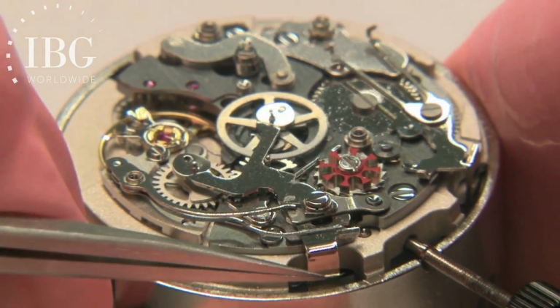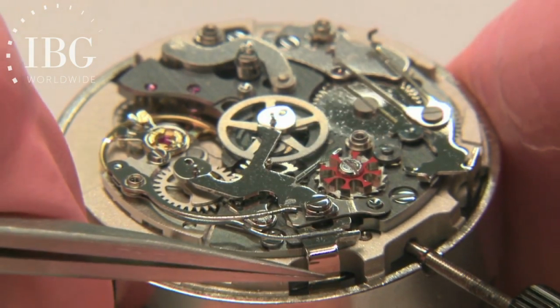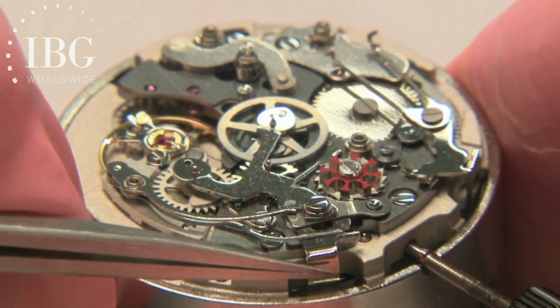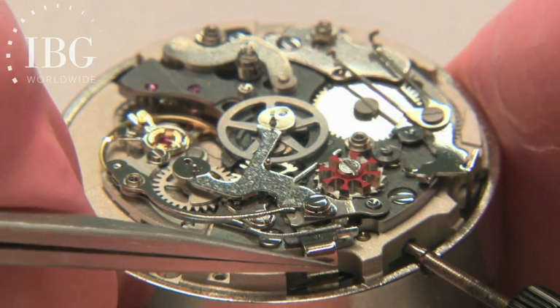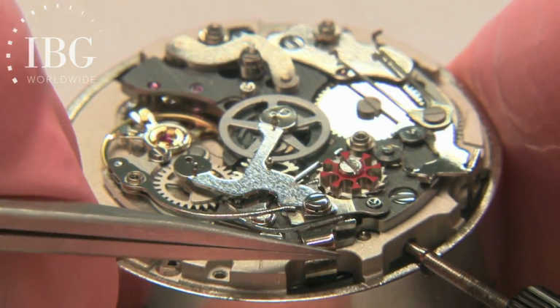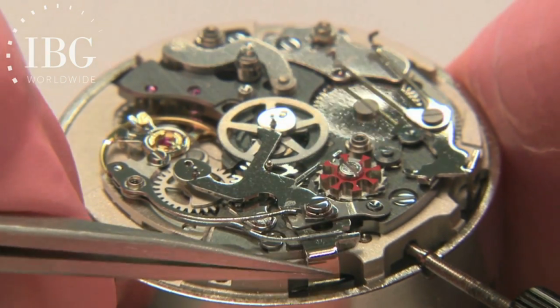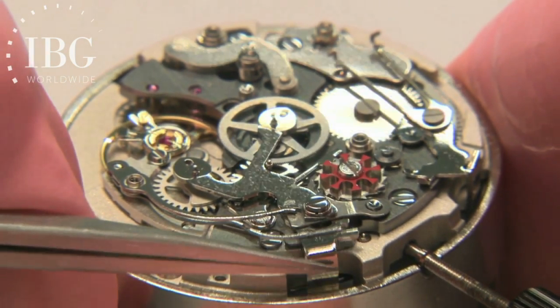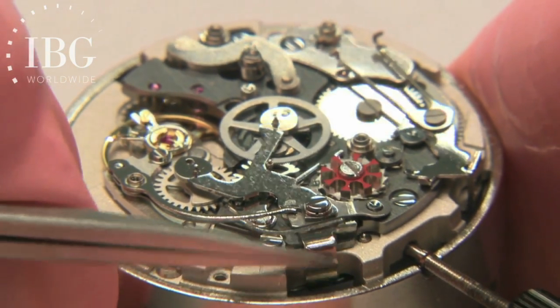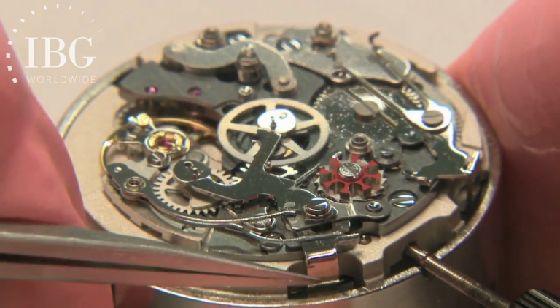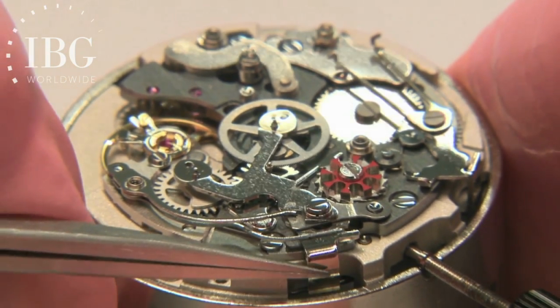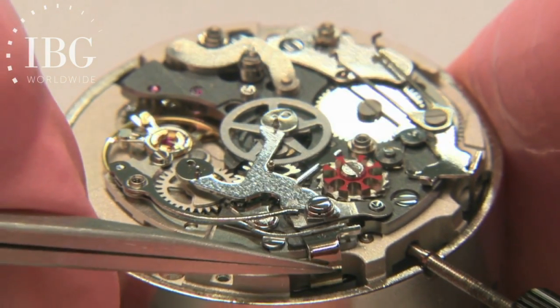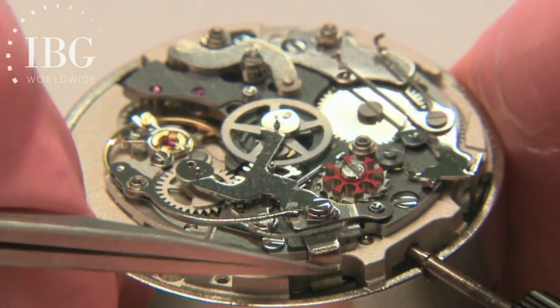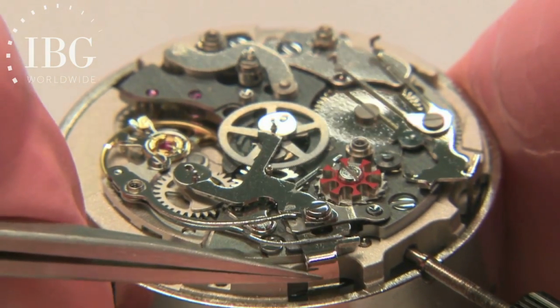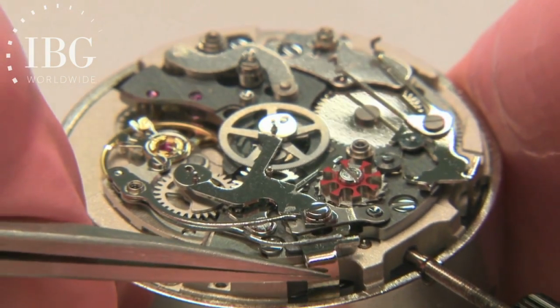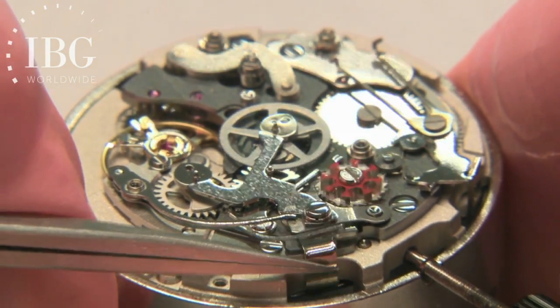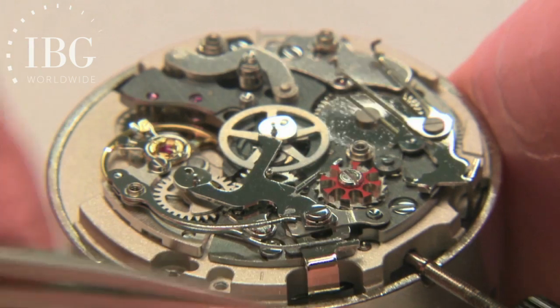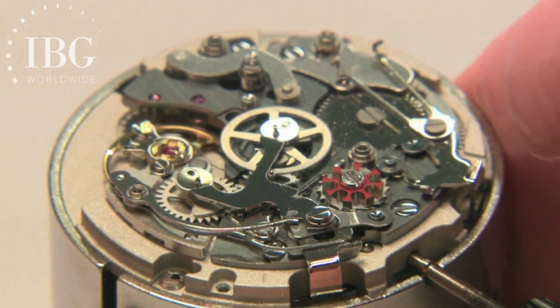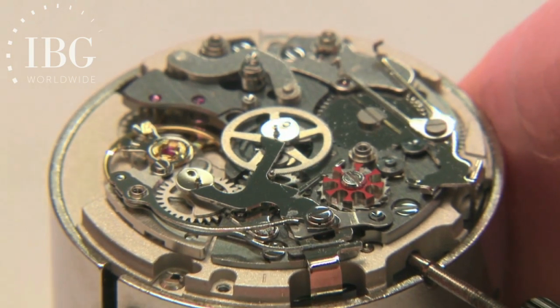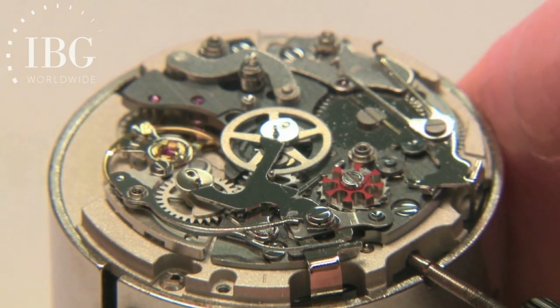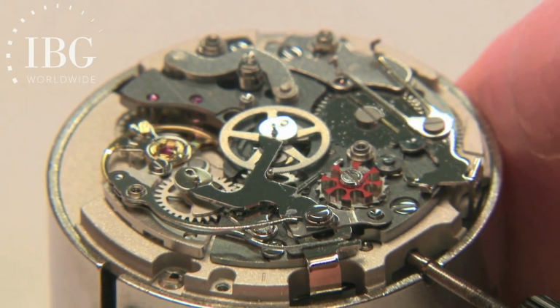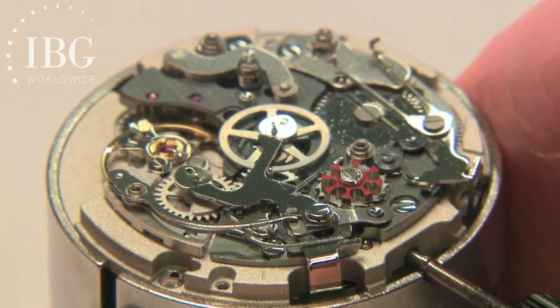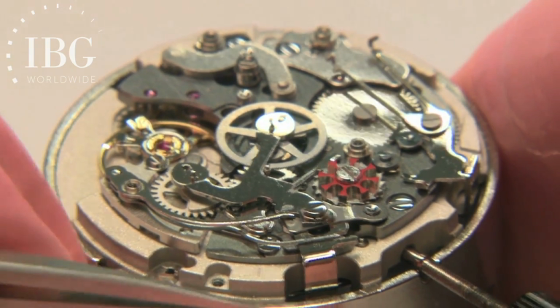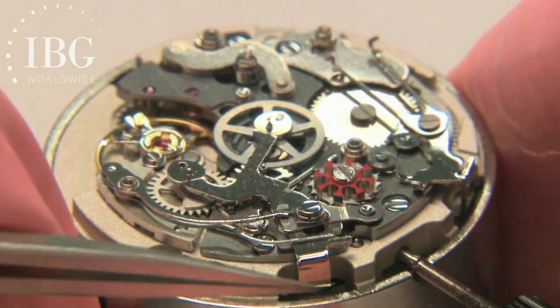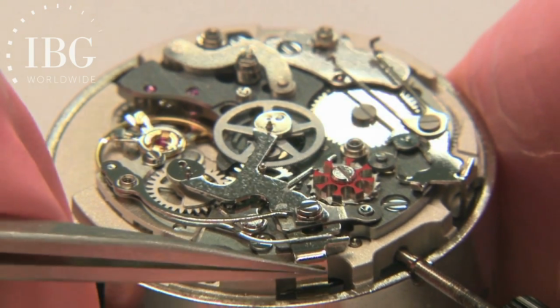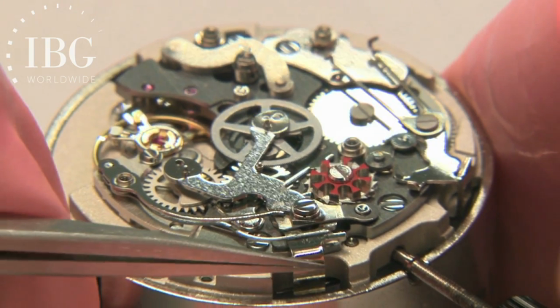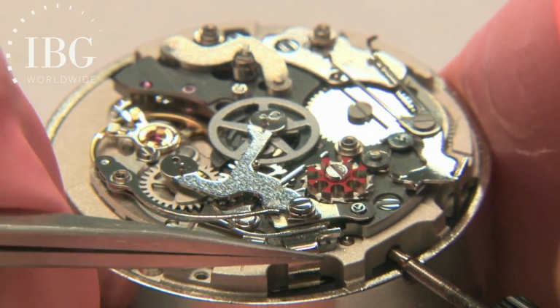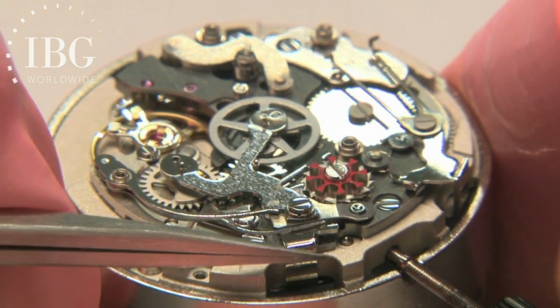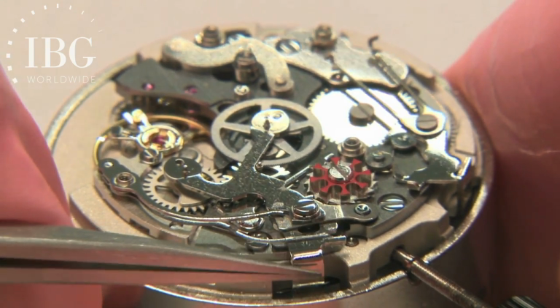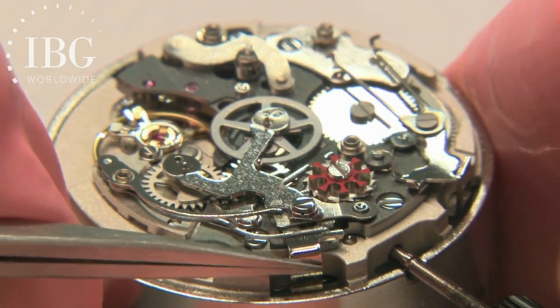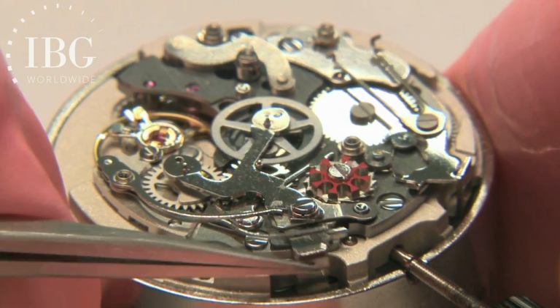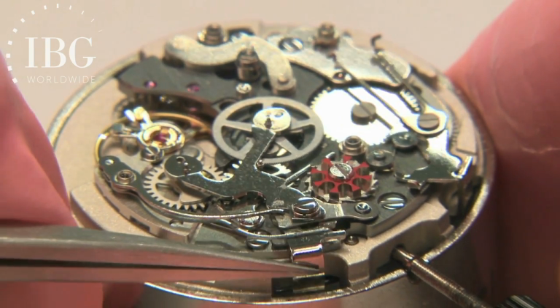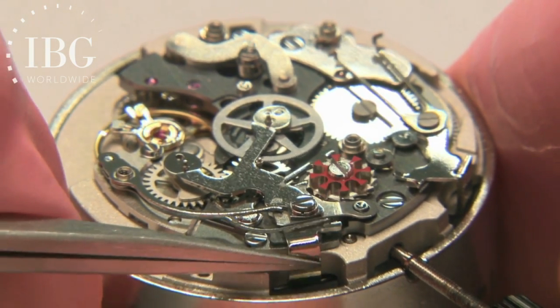So the pusher acts on the bottom of the column wheel, and that causes the top portion that you see in red to turn.